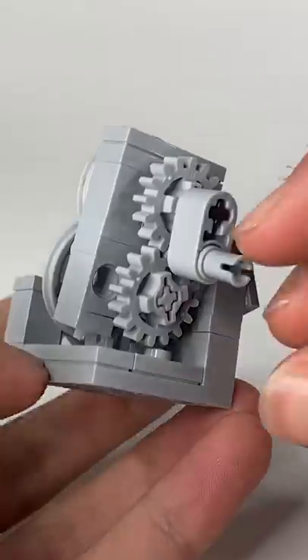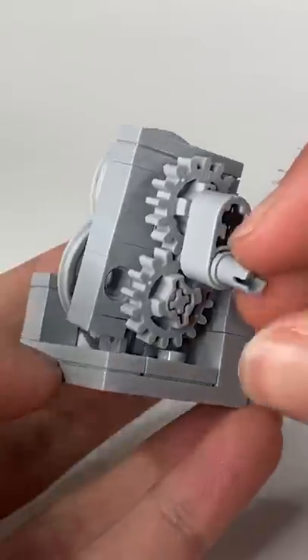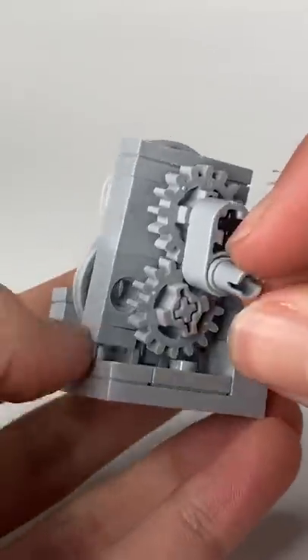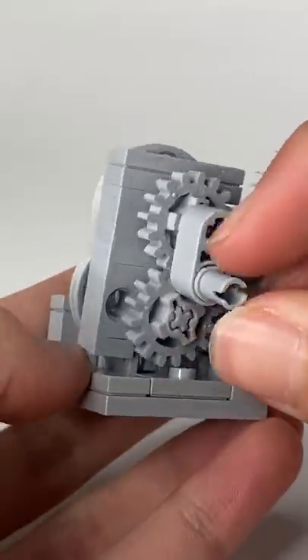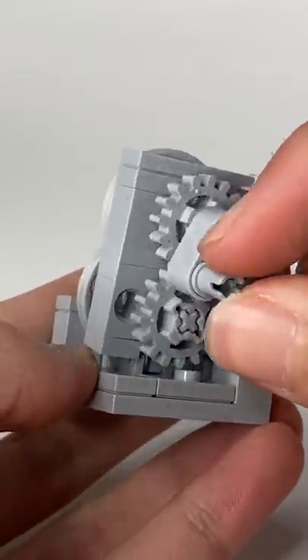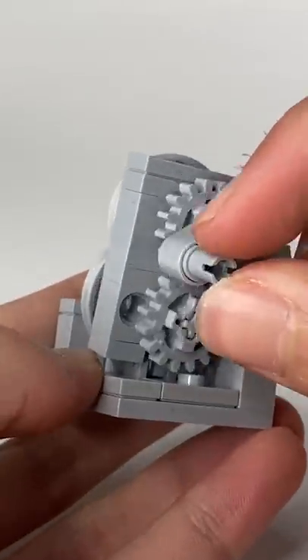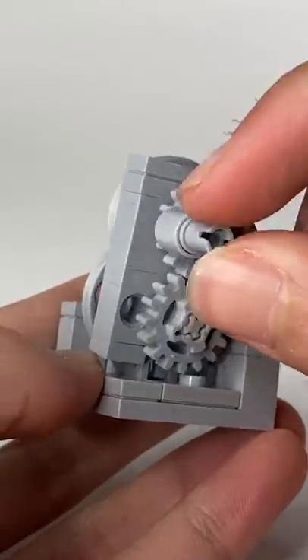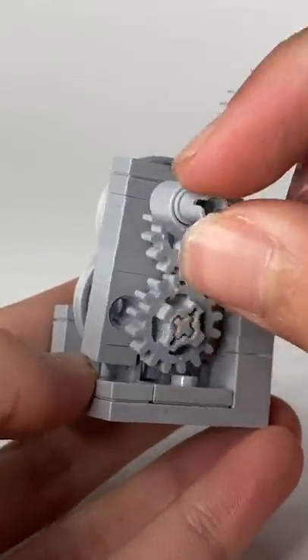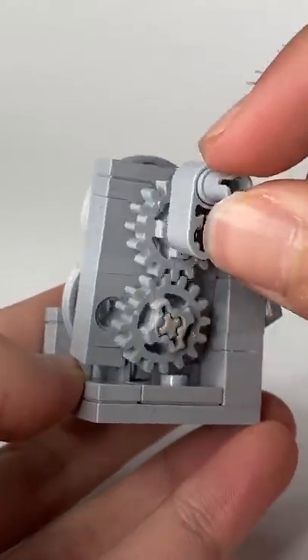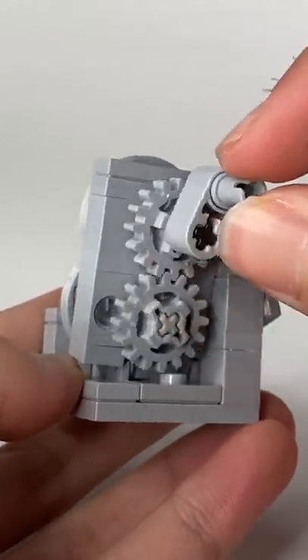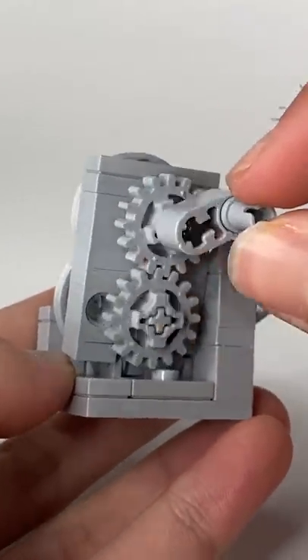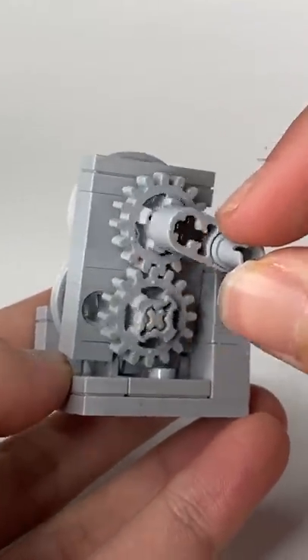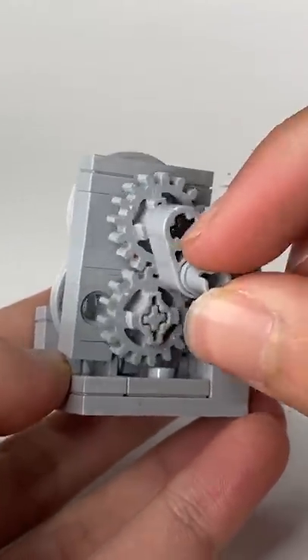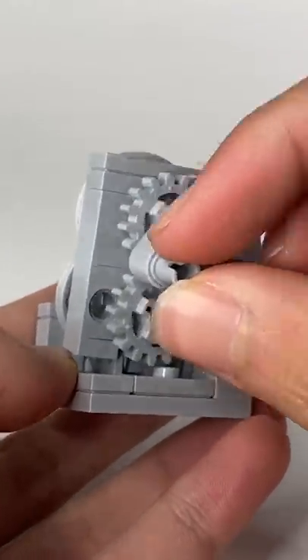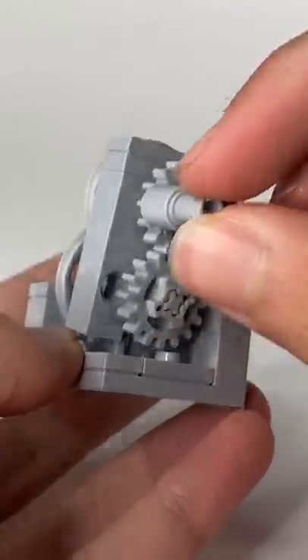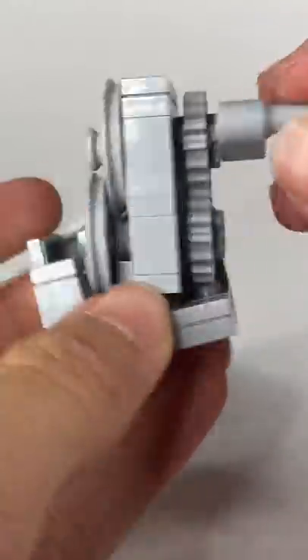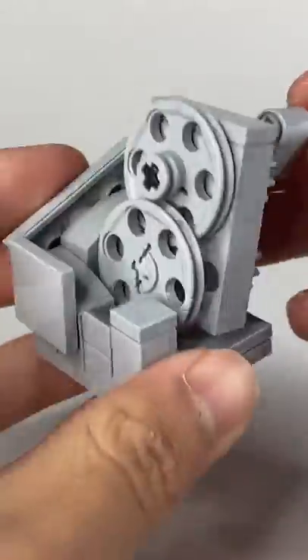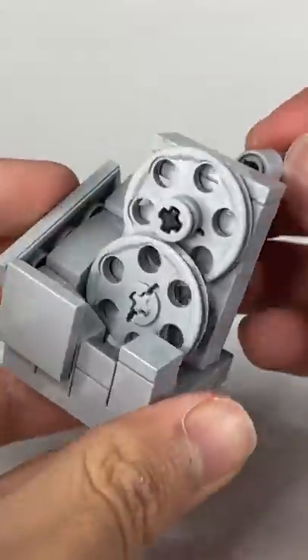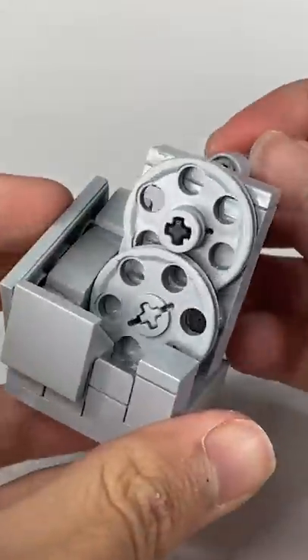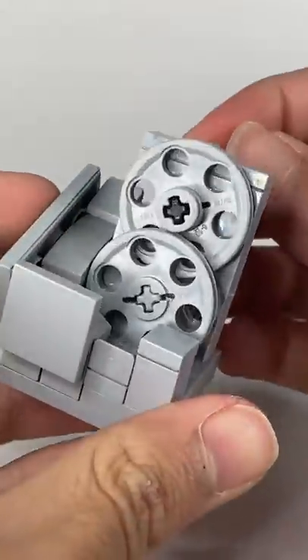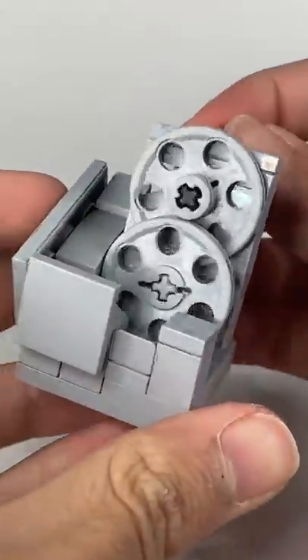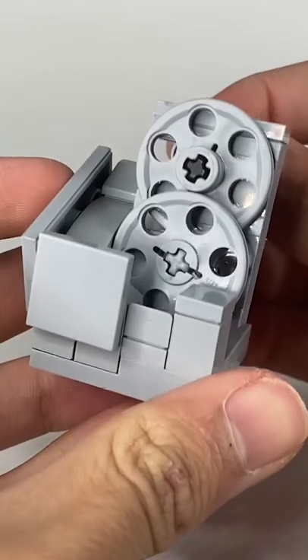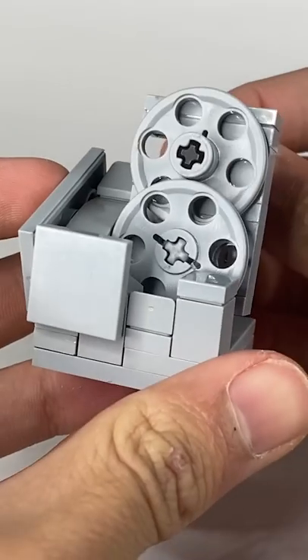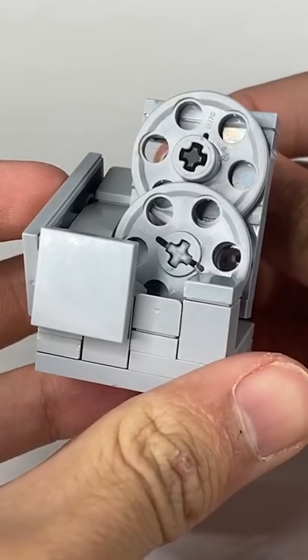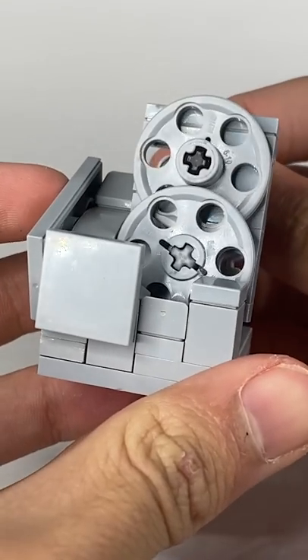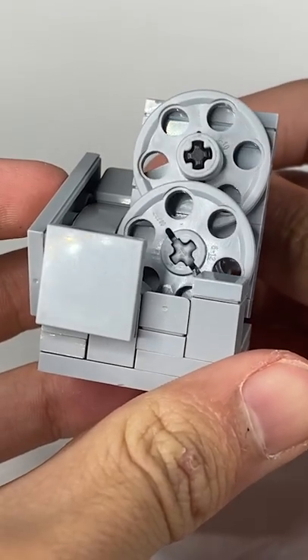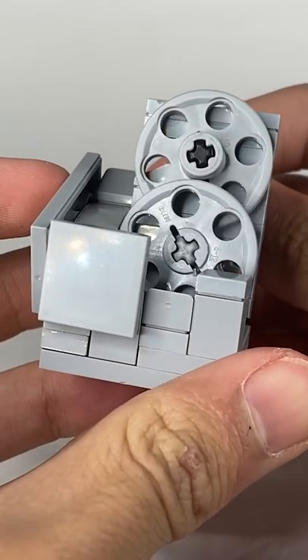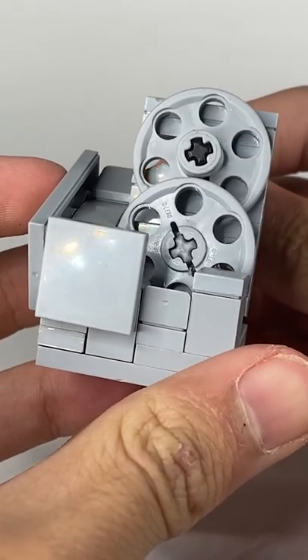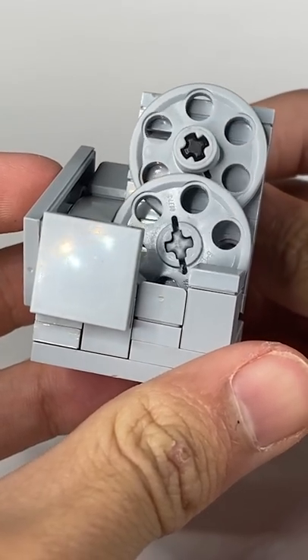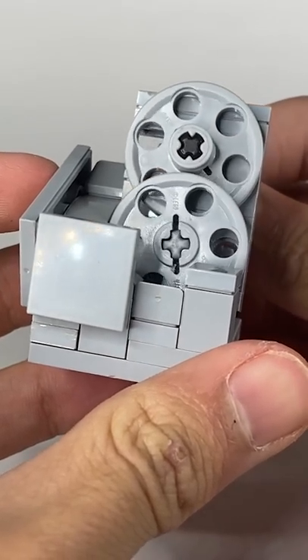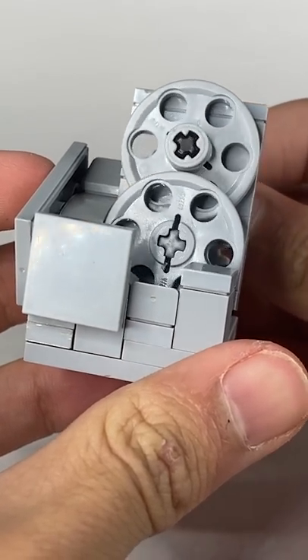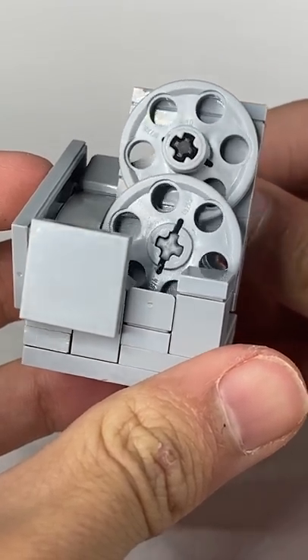The mechanism is pretty simple — it's just a couple of gears, and the holes in these two circles line up perfectly.